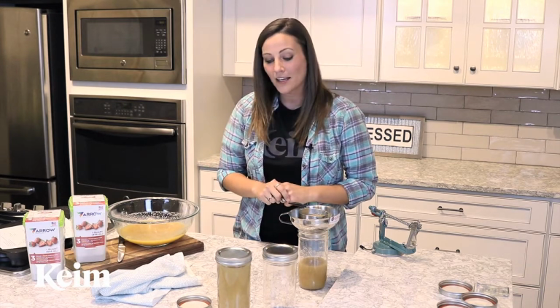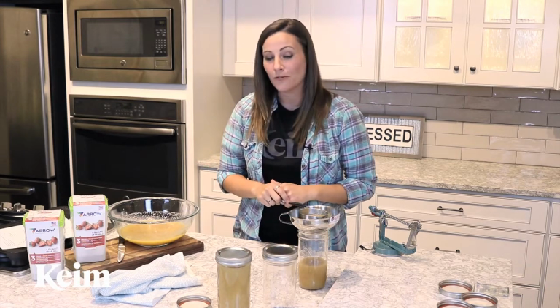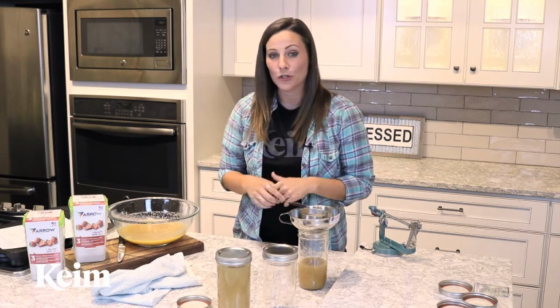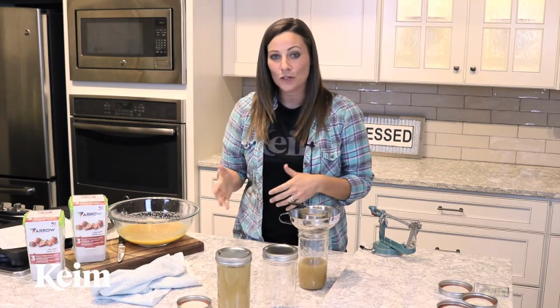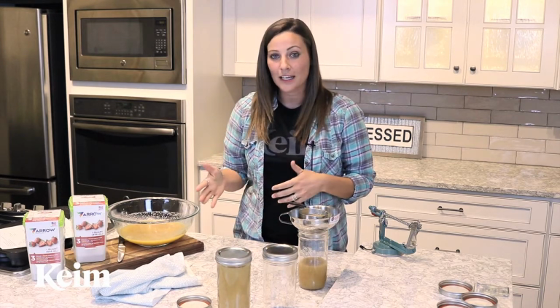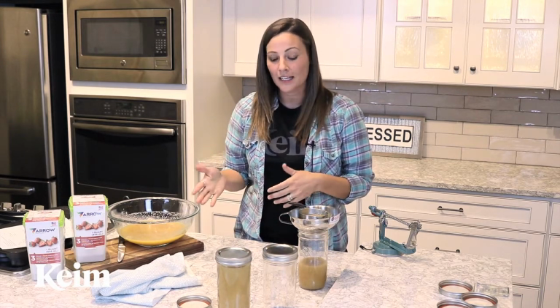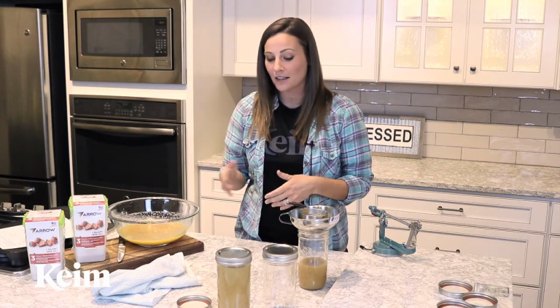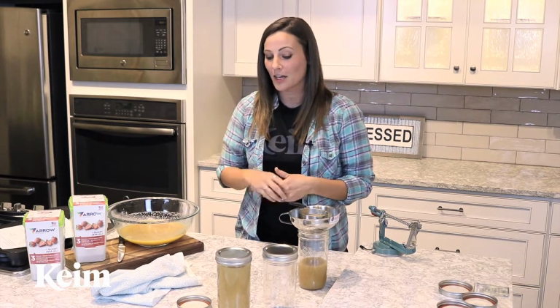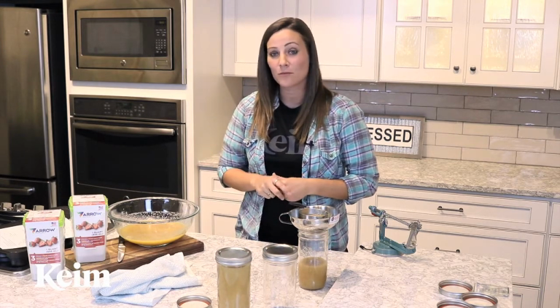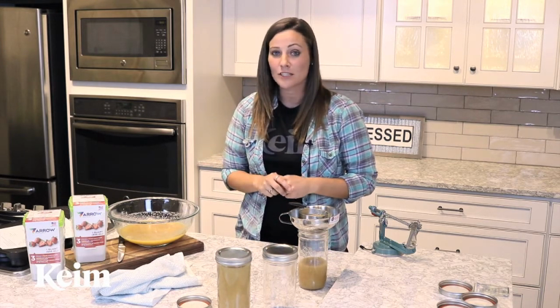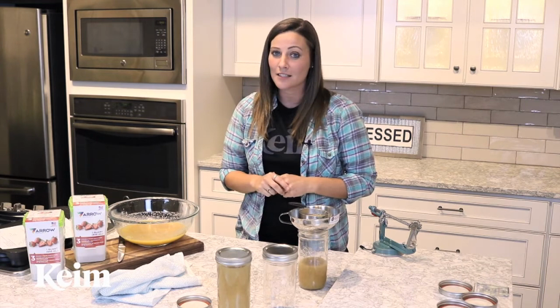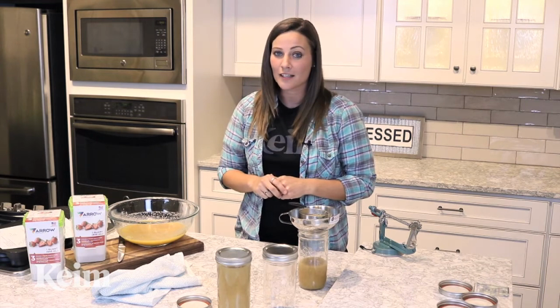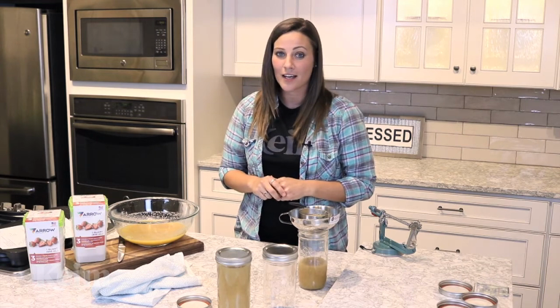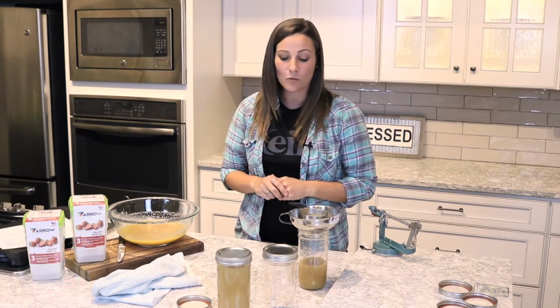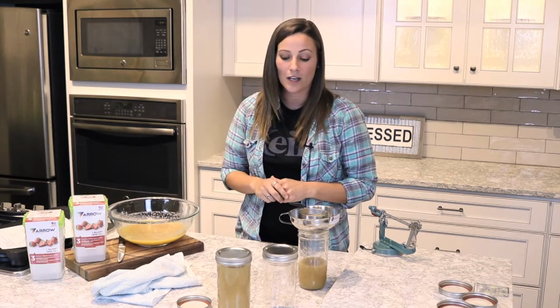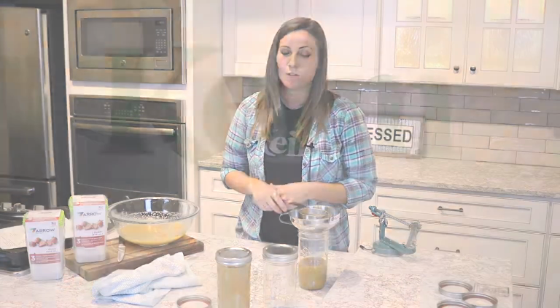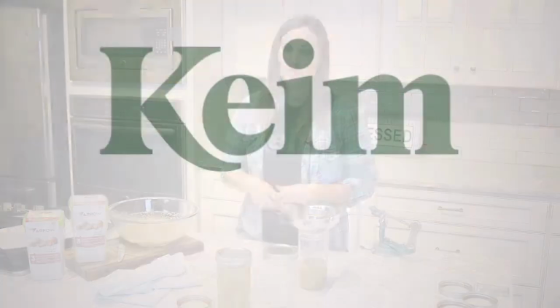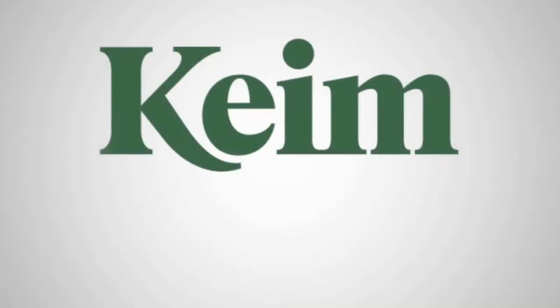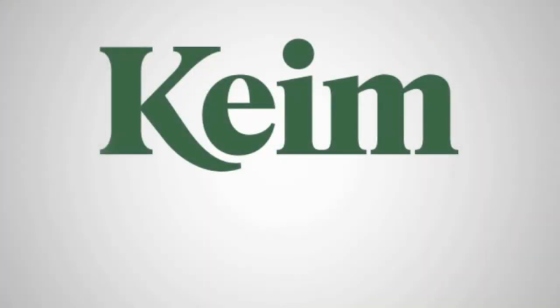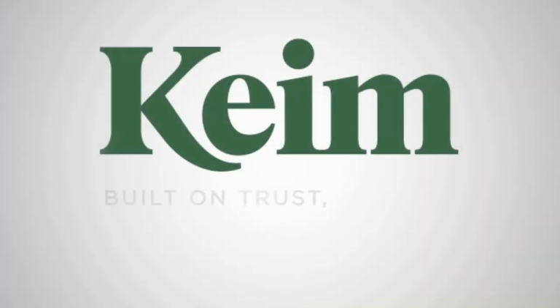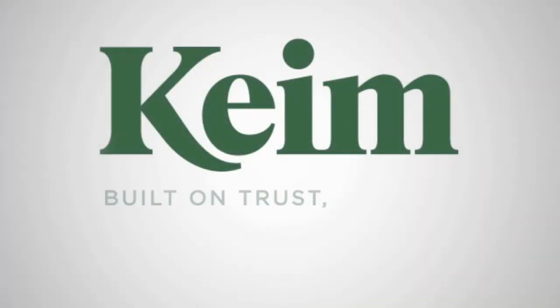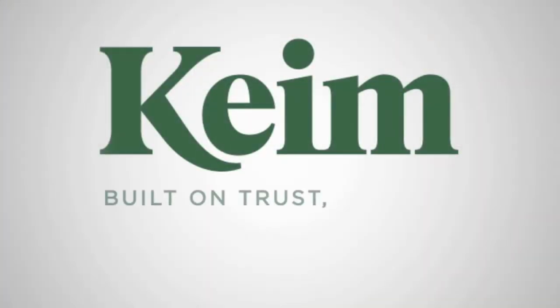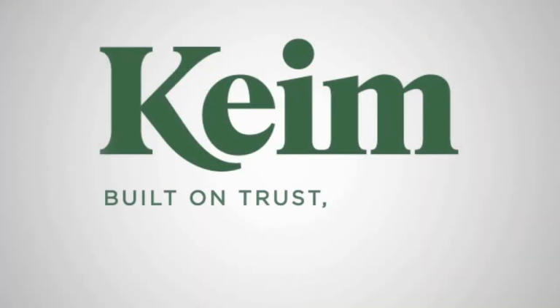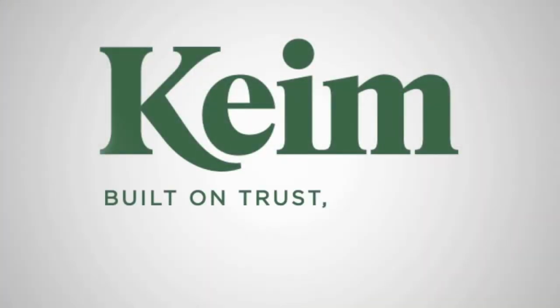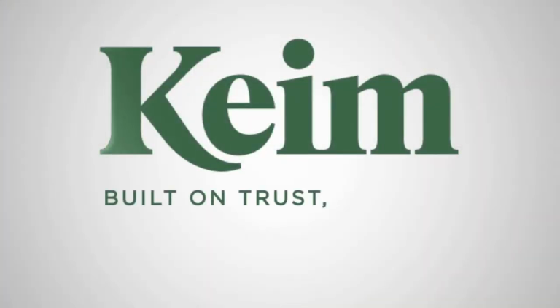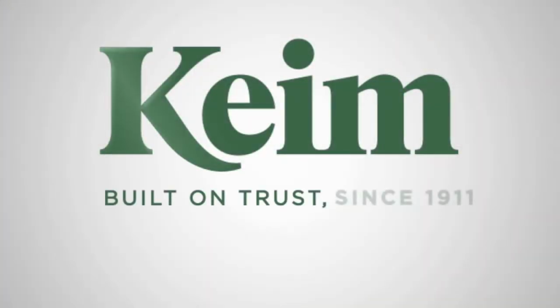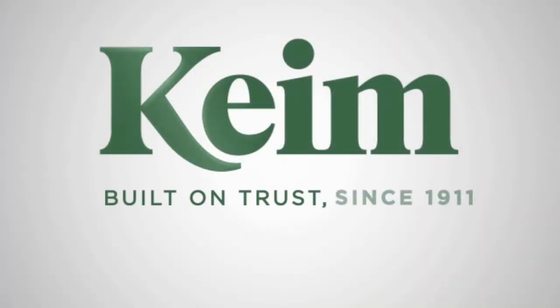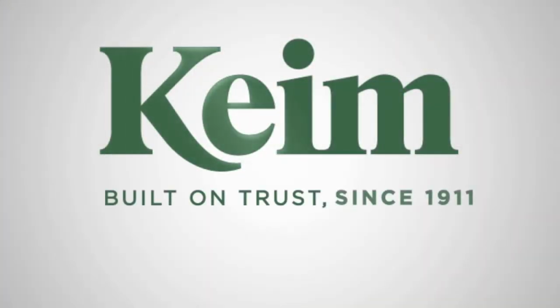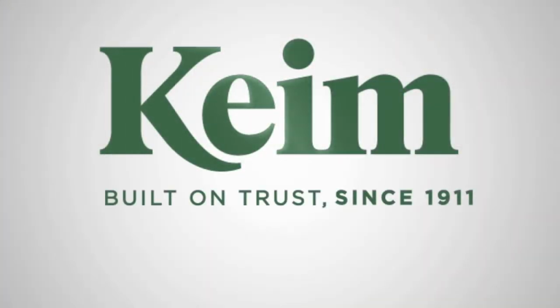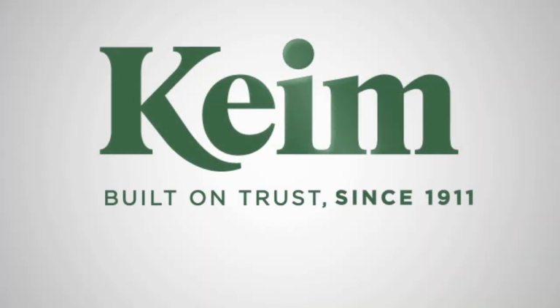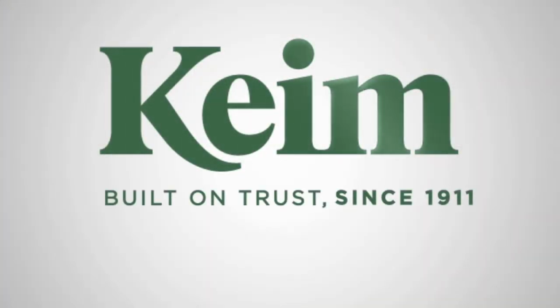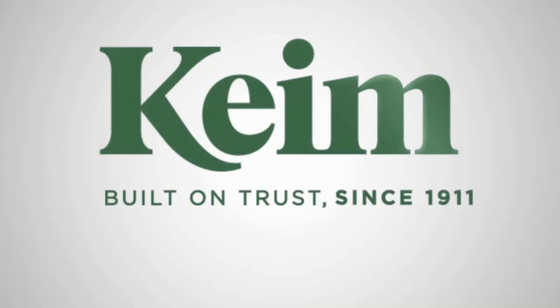If you're new to canning, come see us at Kaim. We have all the supplies you need and a friendly staff that can help you along the way.